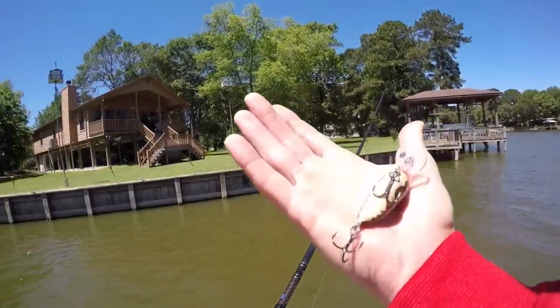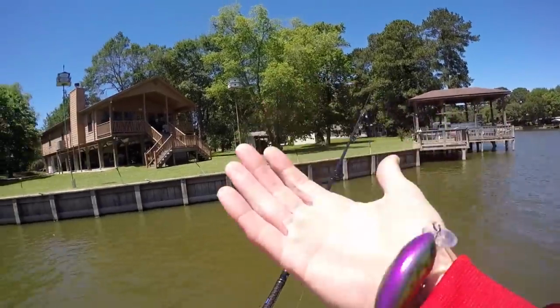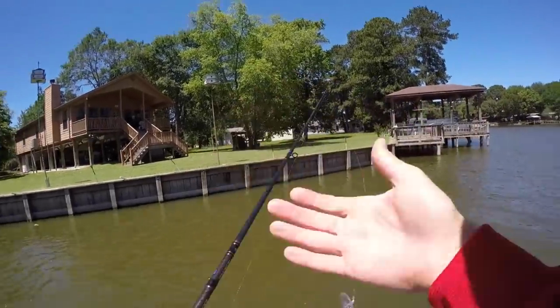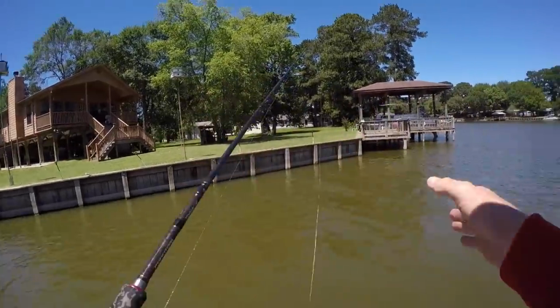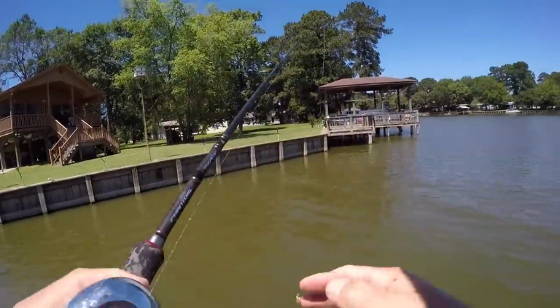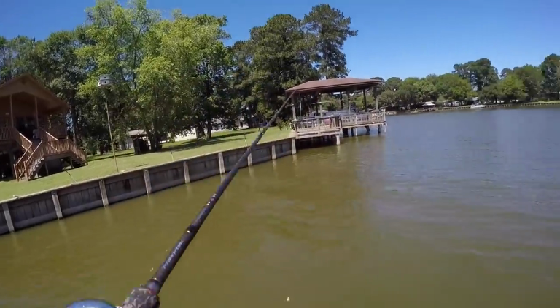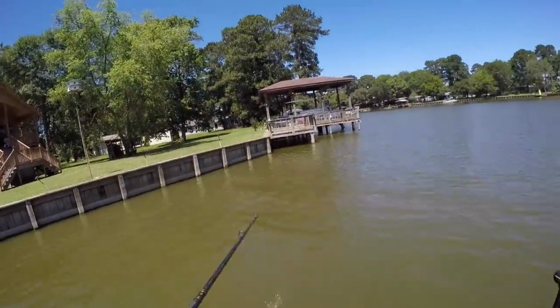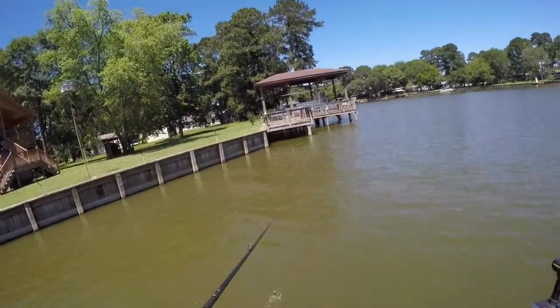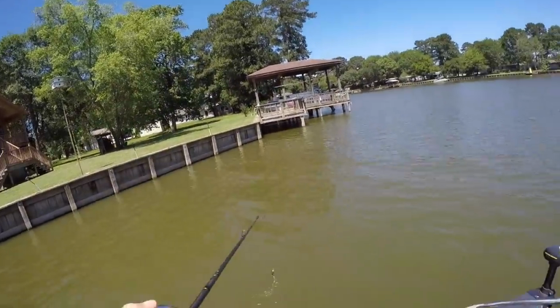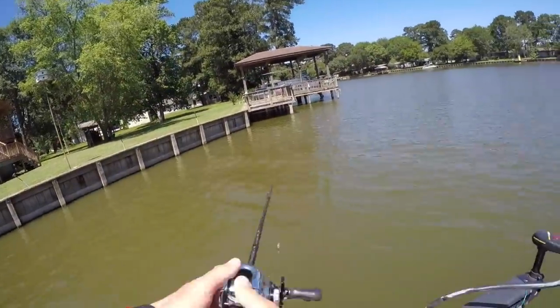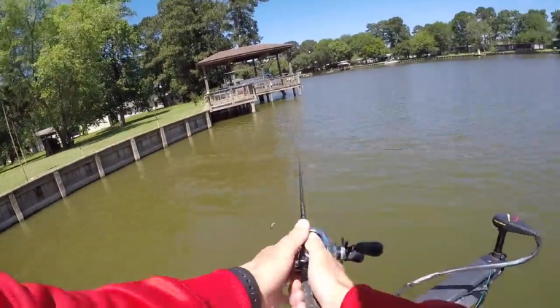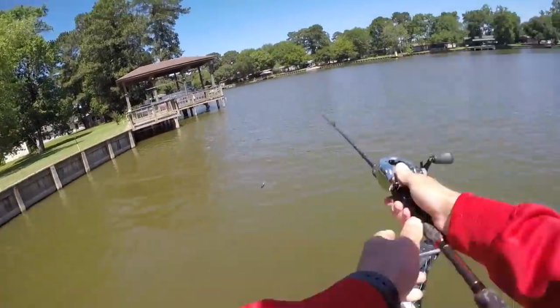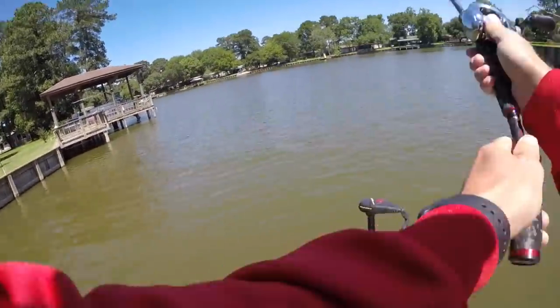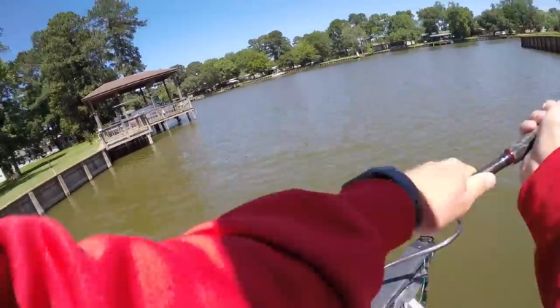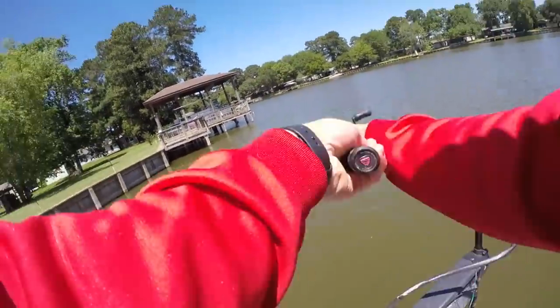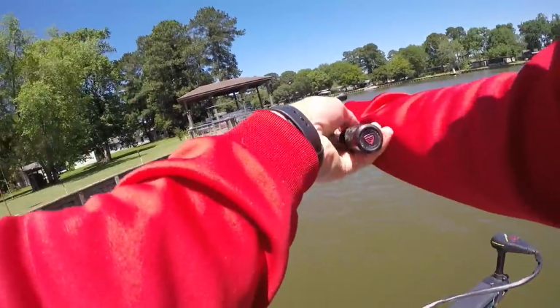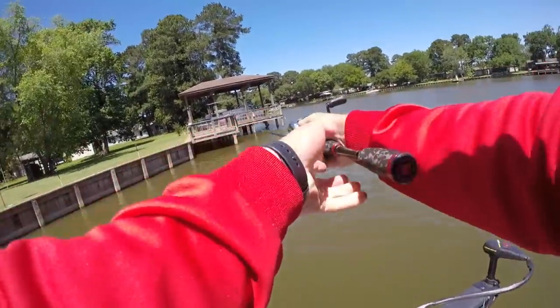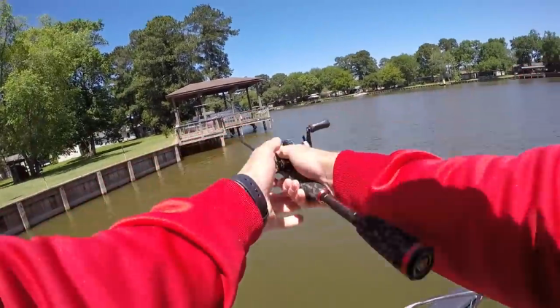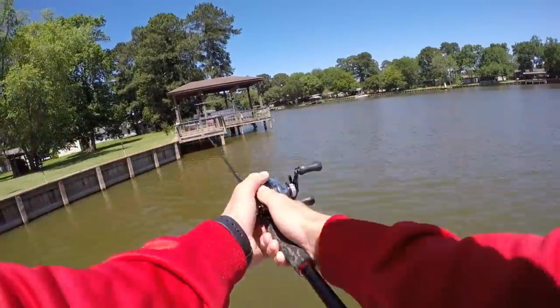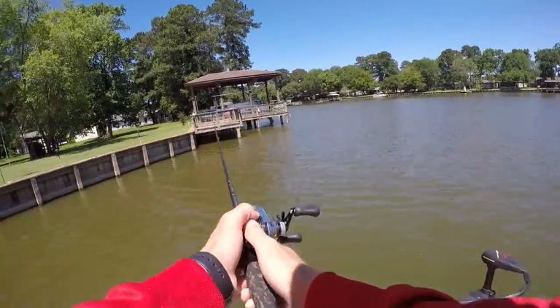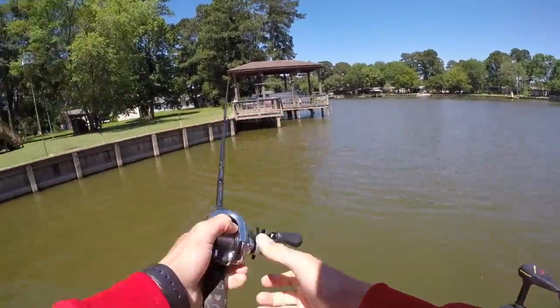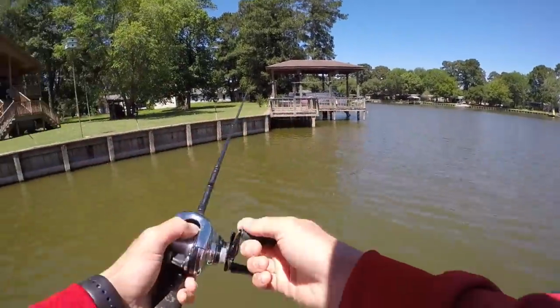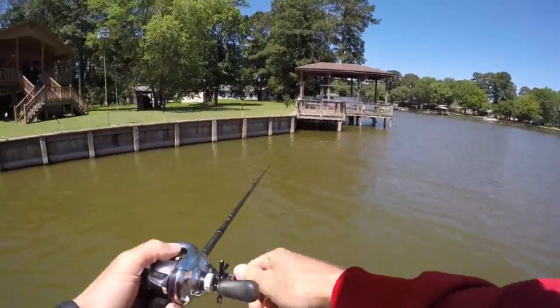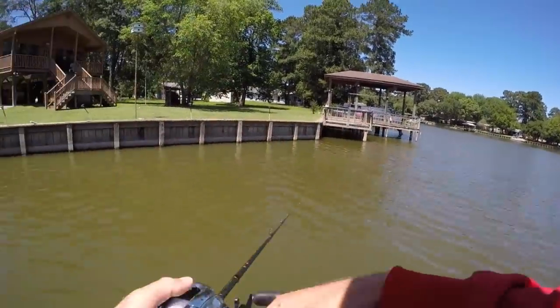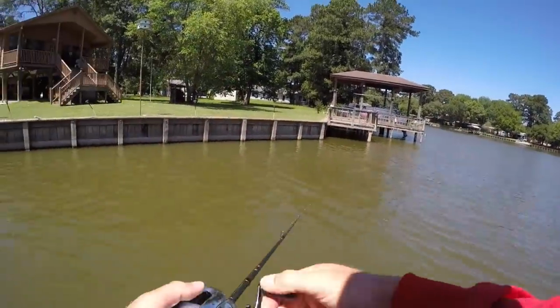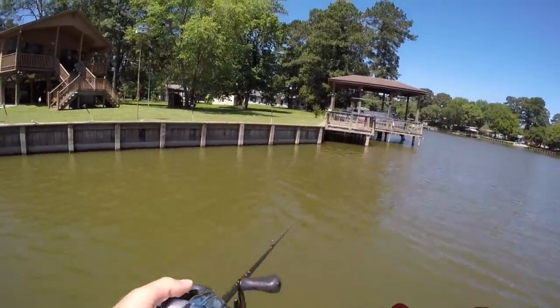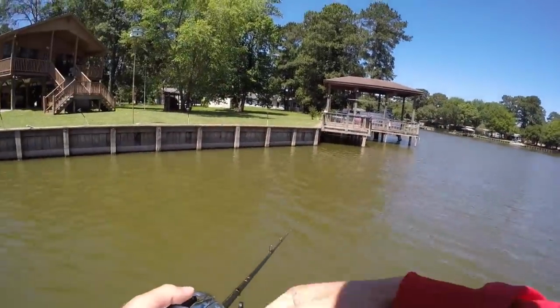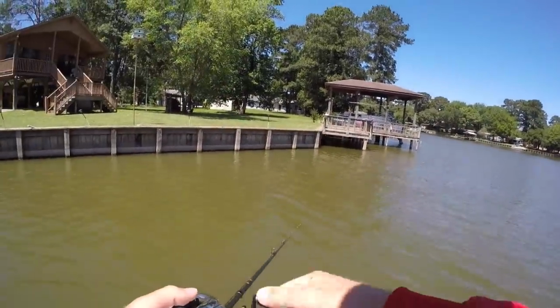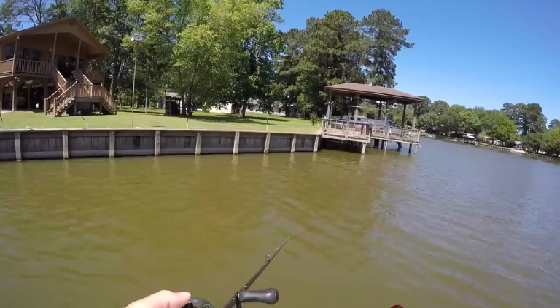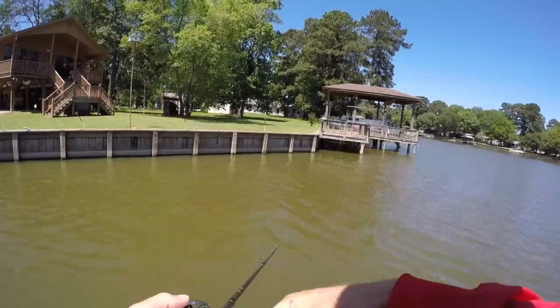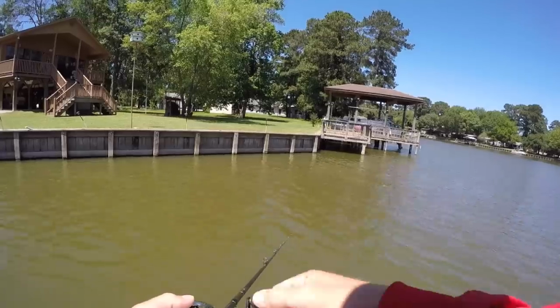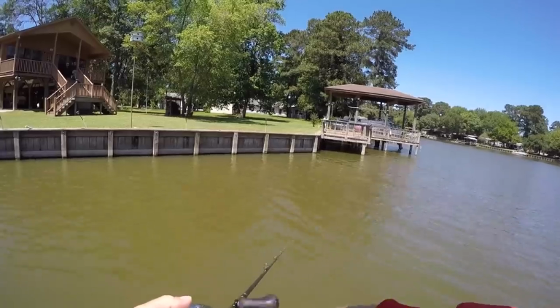New zone — got some docks back here, real shallow cover and stuff. I'm gonna throw this crankbait around and see if I can catch one of these suspended fish.